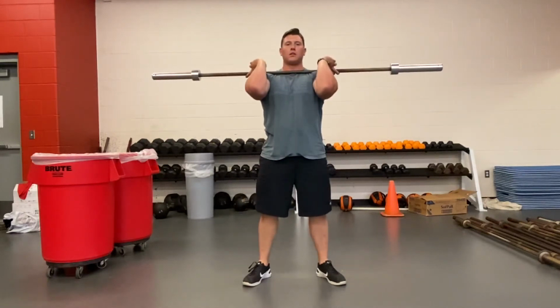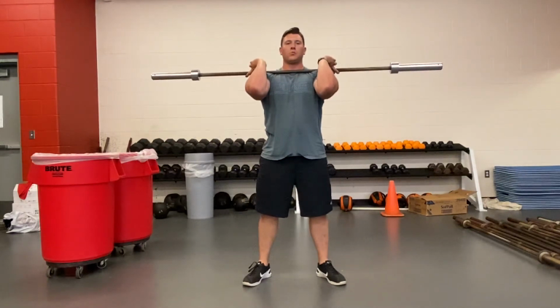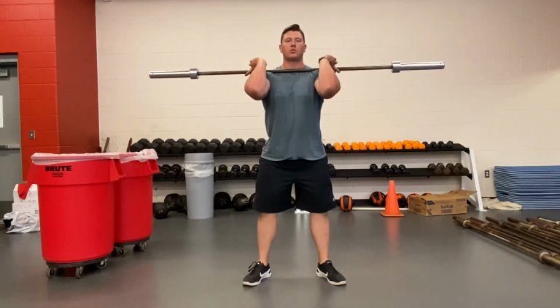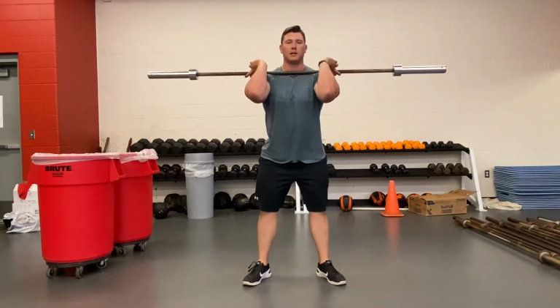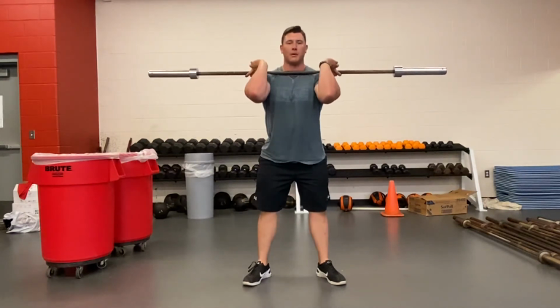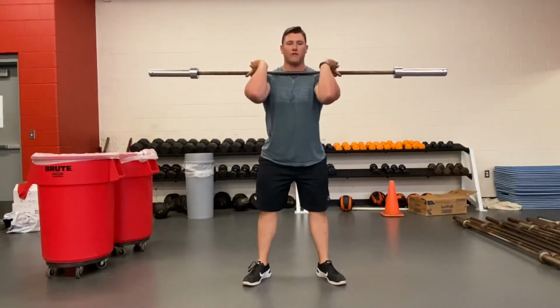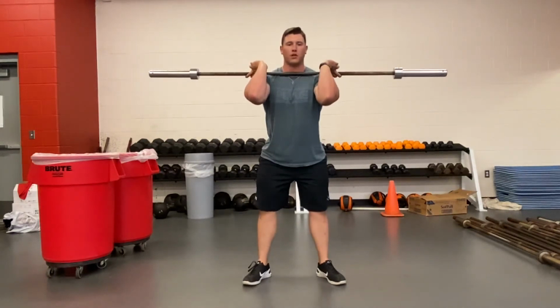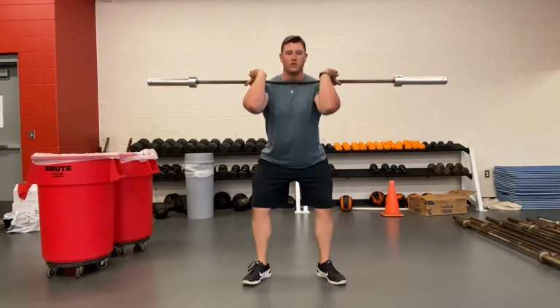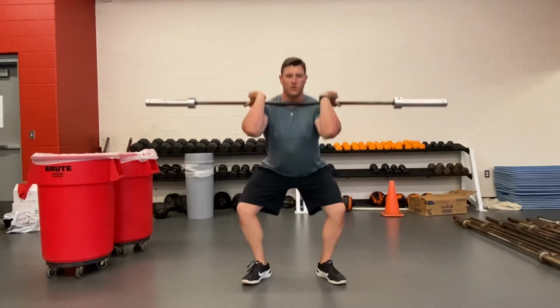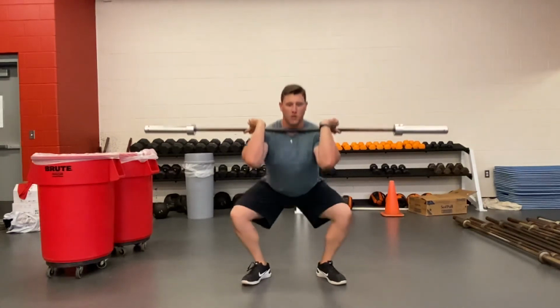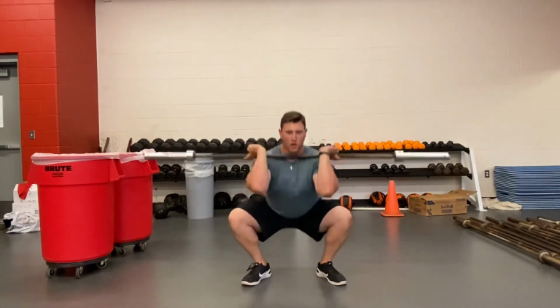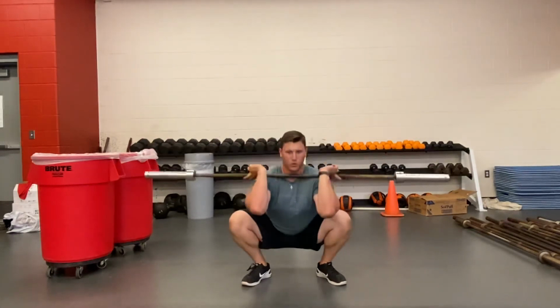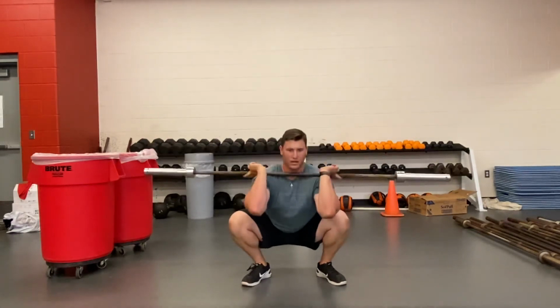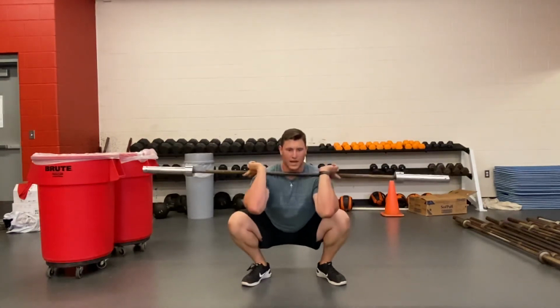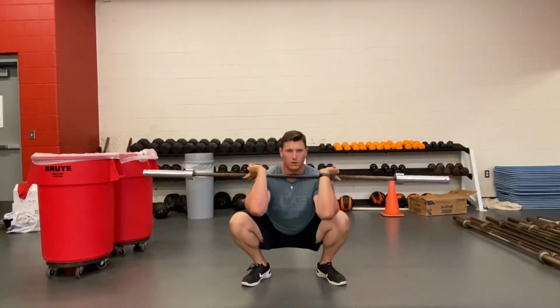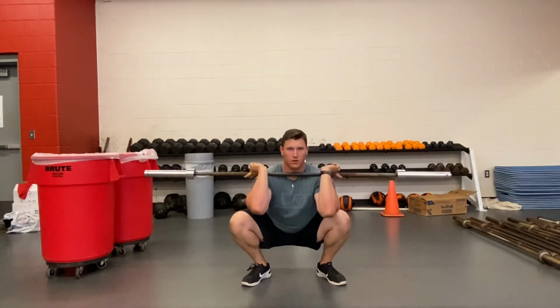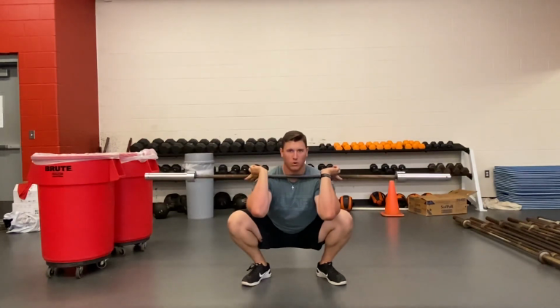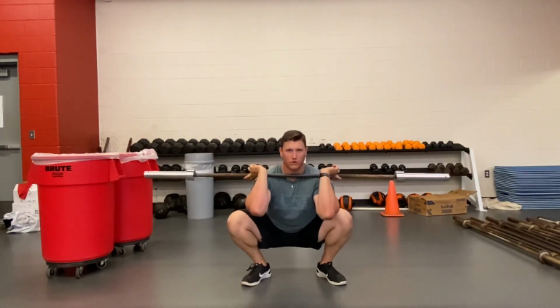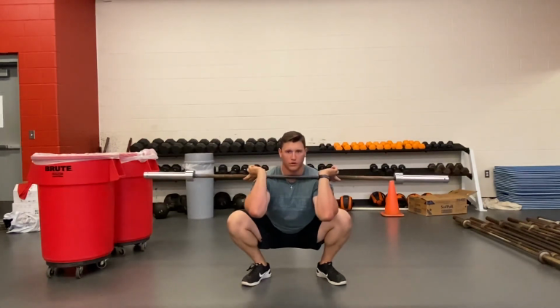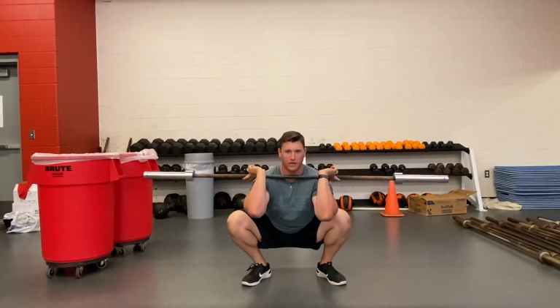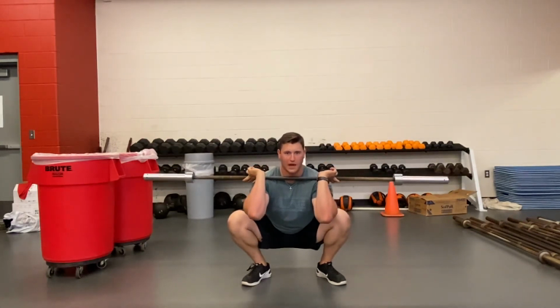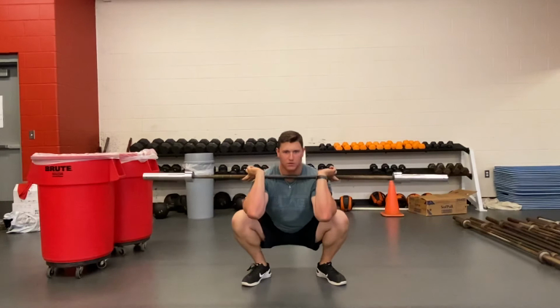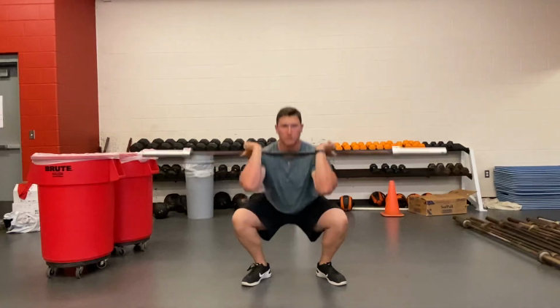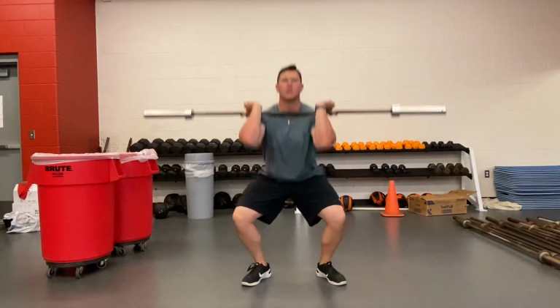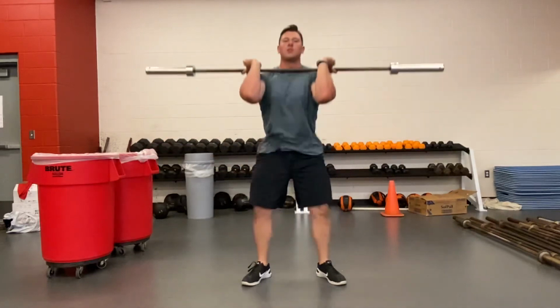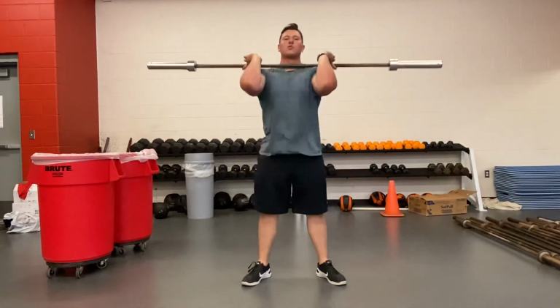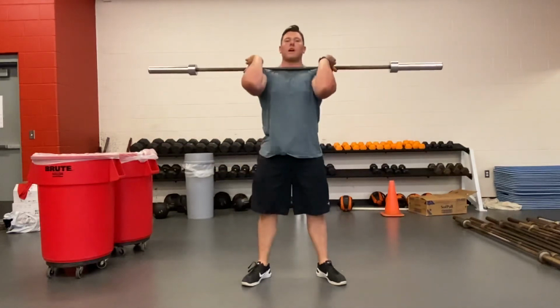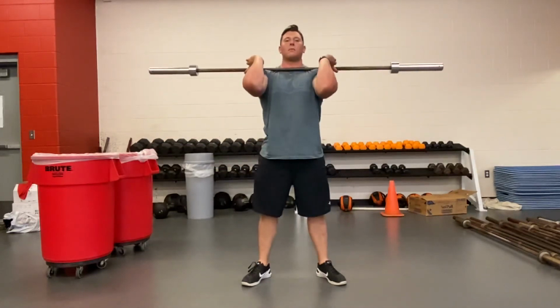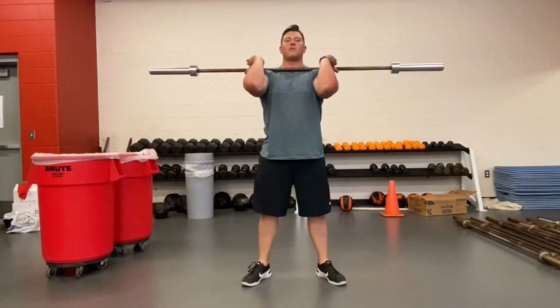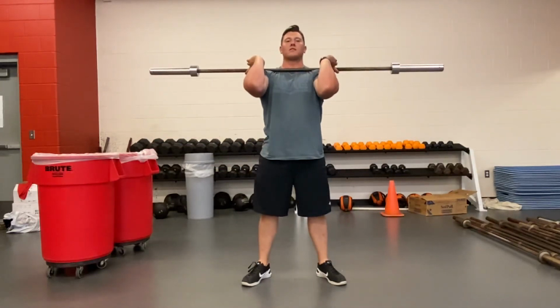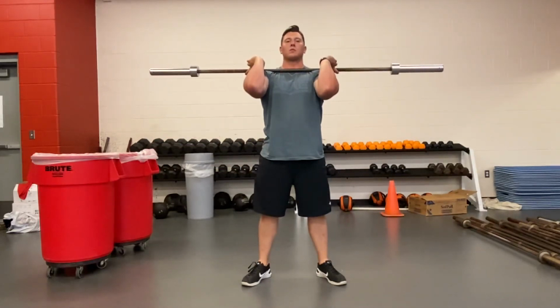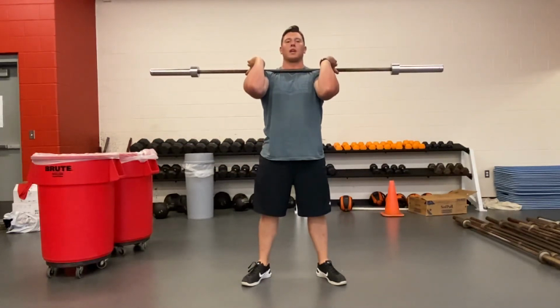Push the hips back first, all the way down, hold for a three count, drive up as fast as we can.